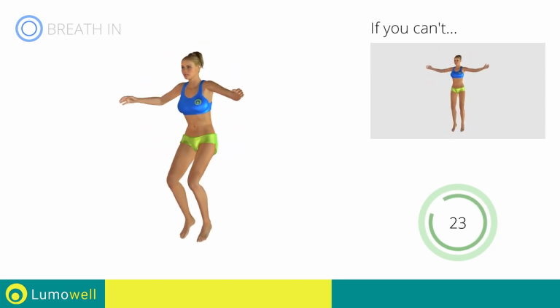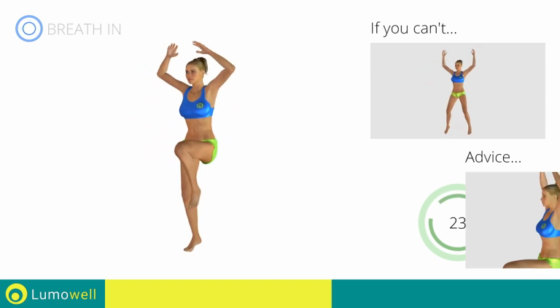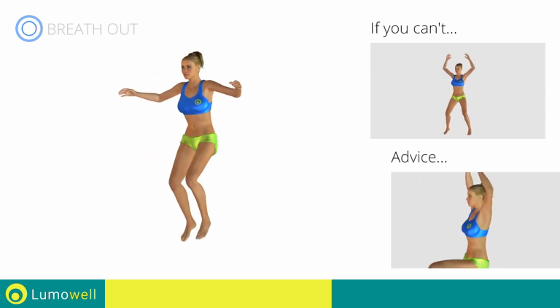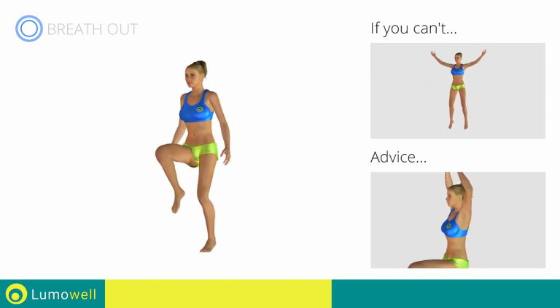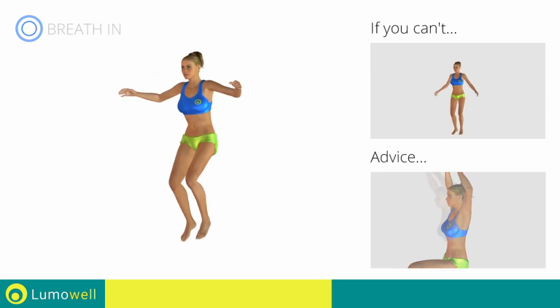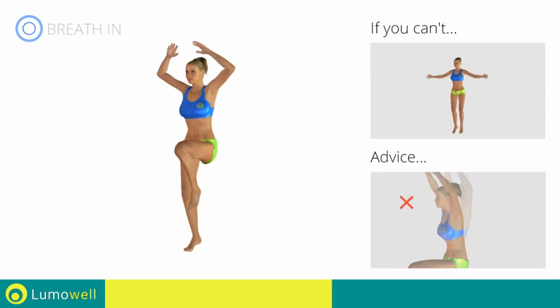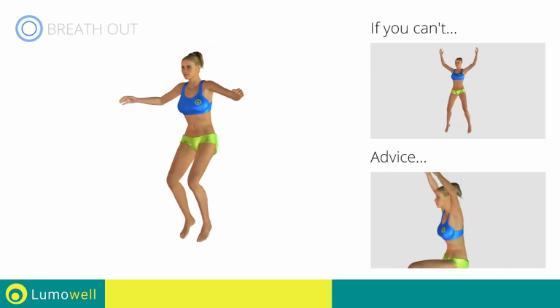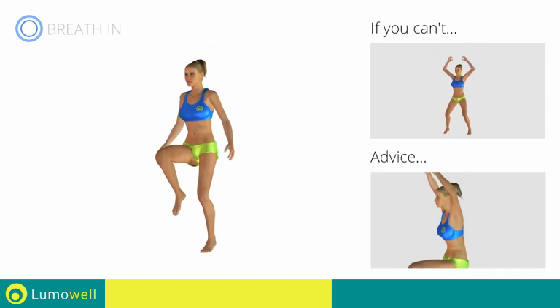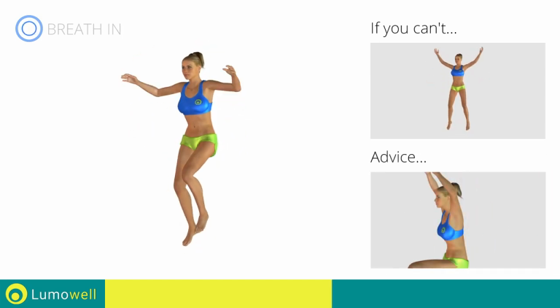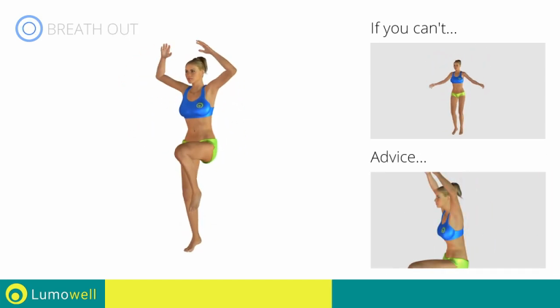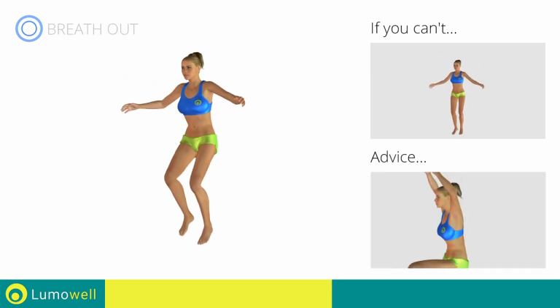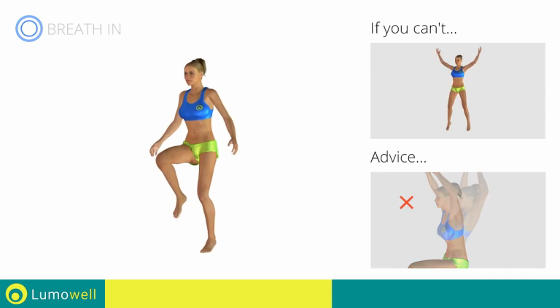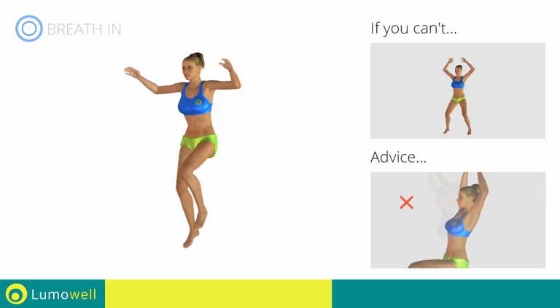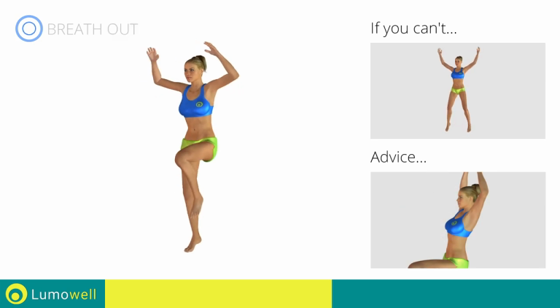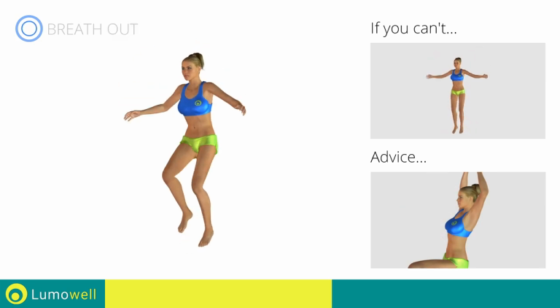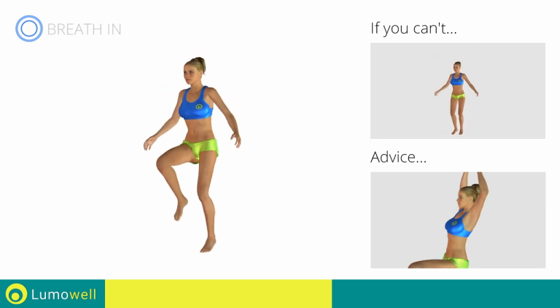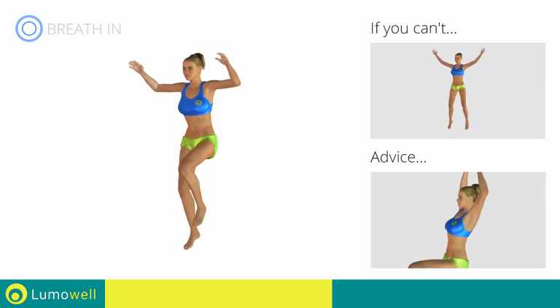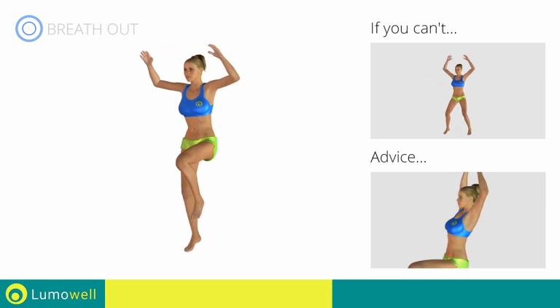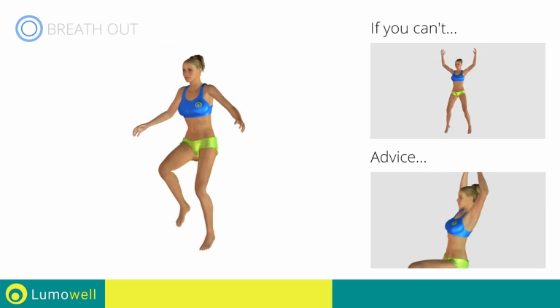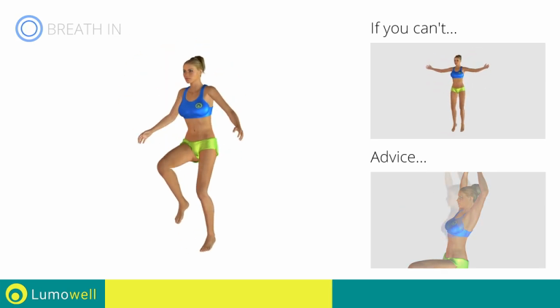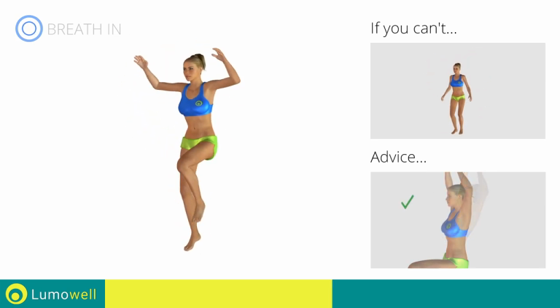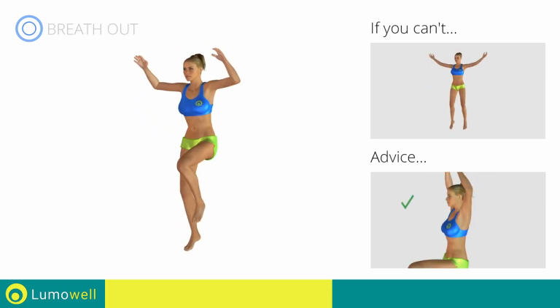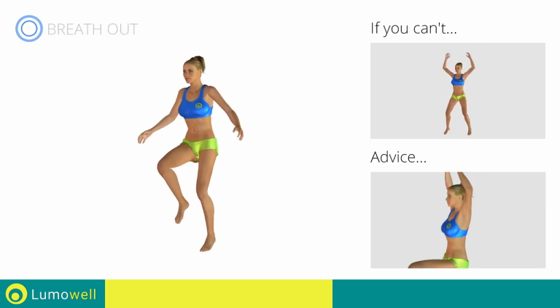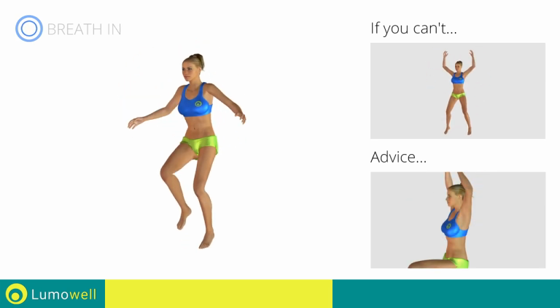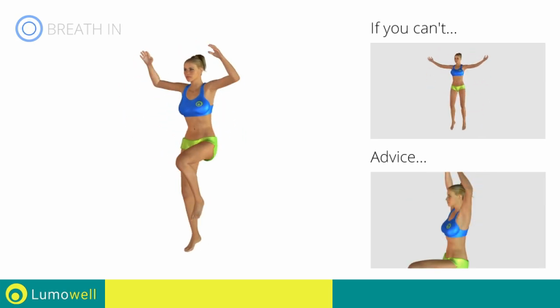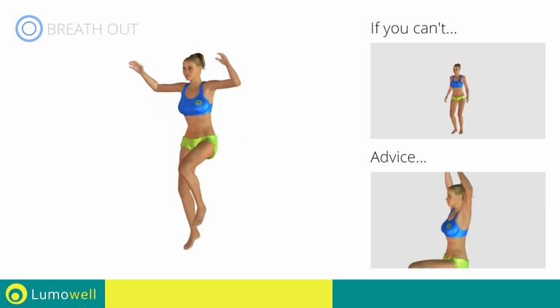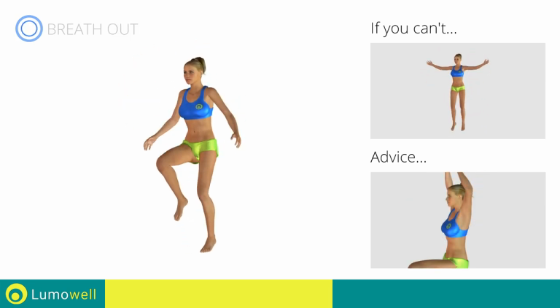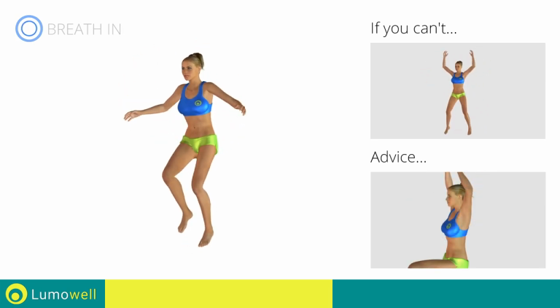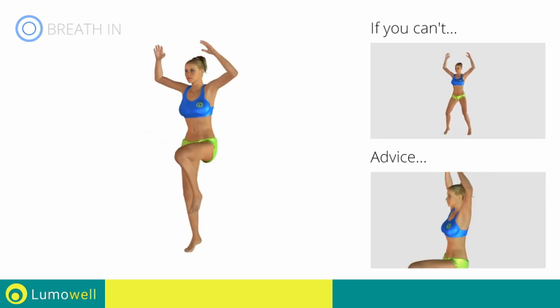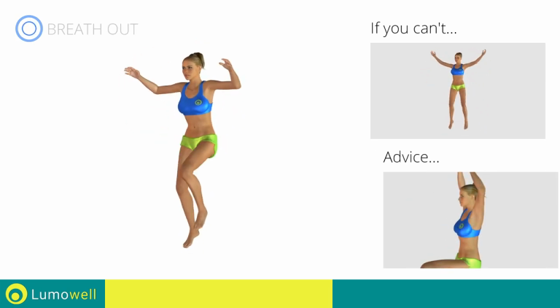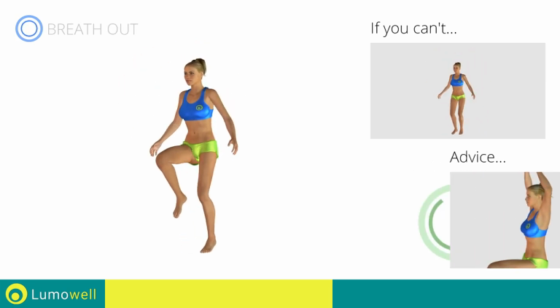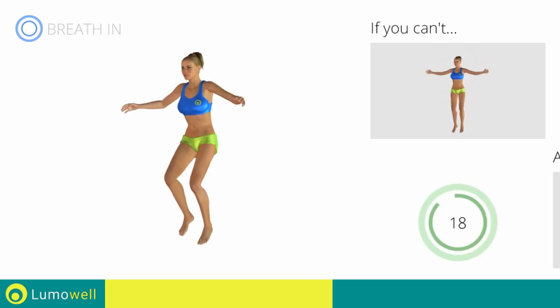Do not bend or curve your back during that exercise. To be able to do this, make sure to keep the abdomen tight.